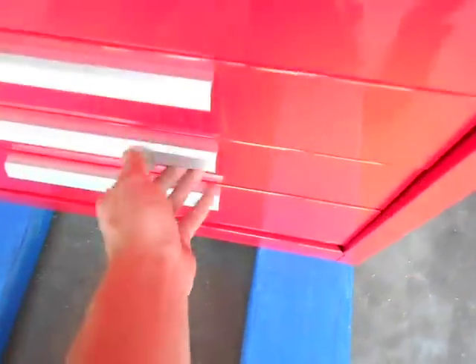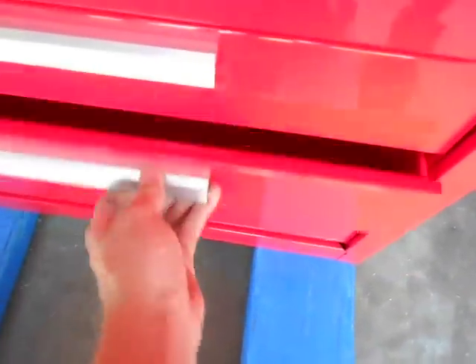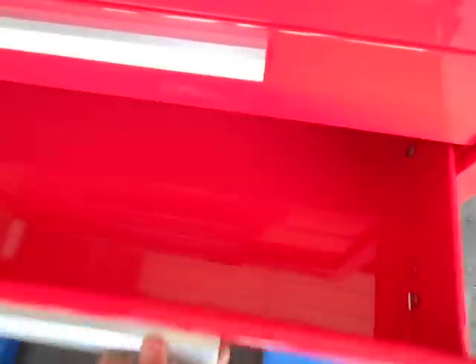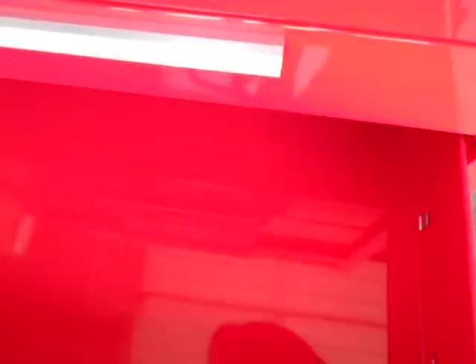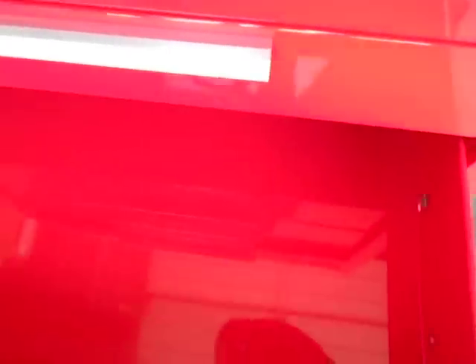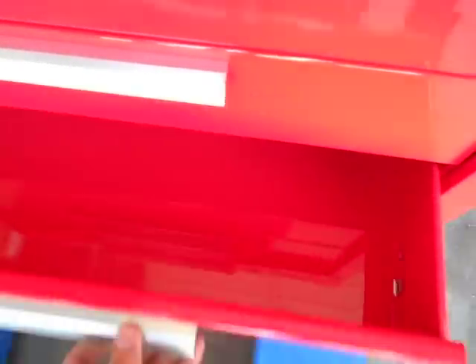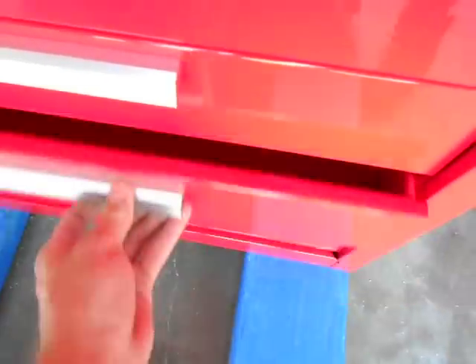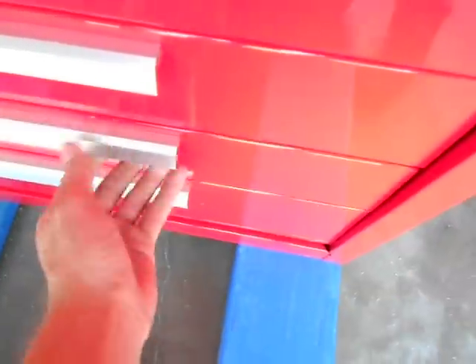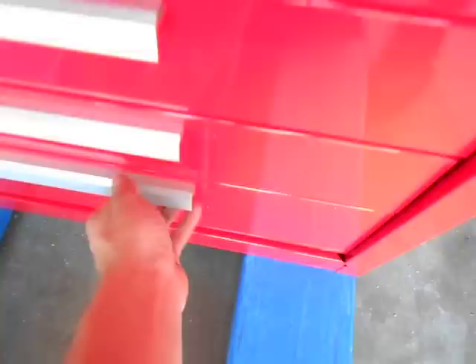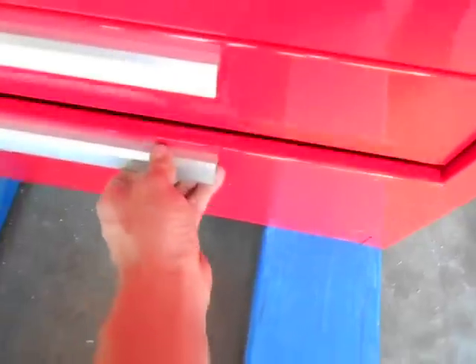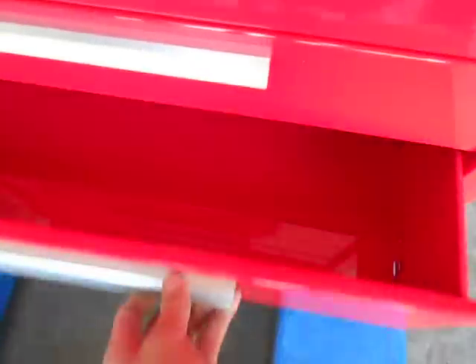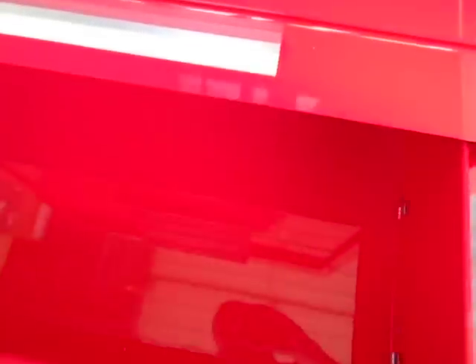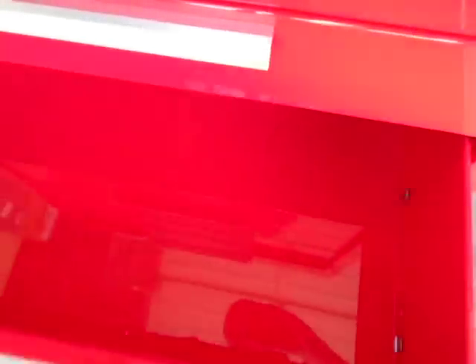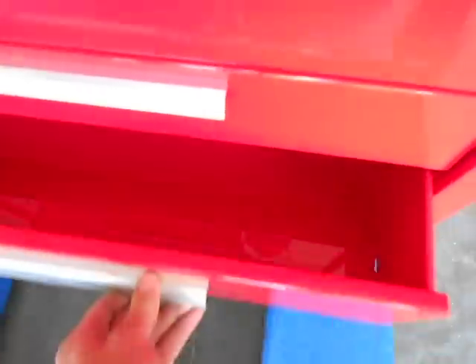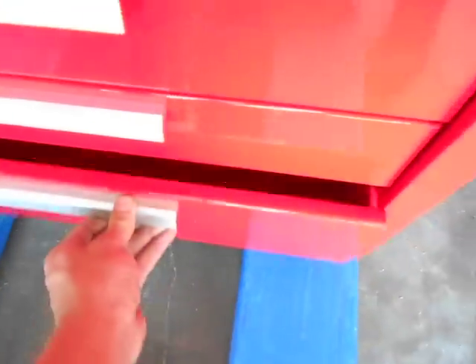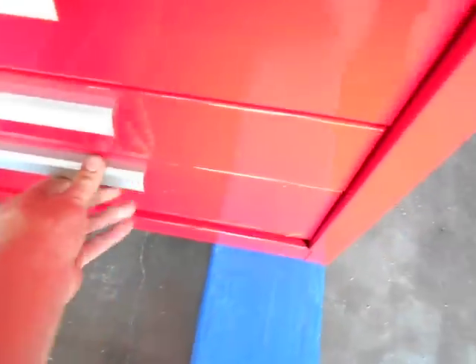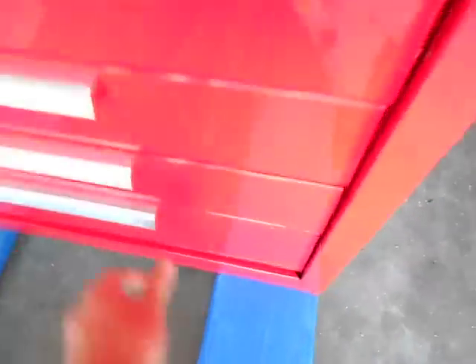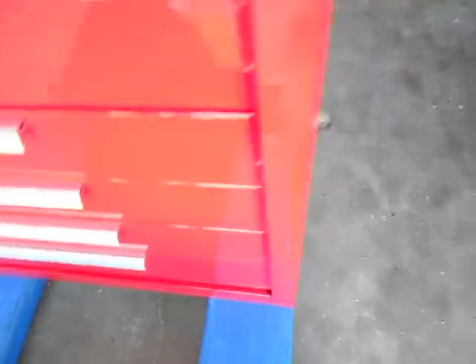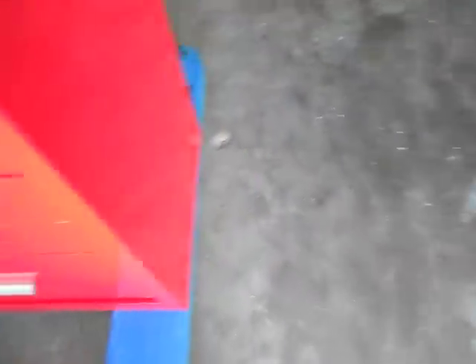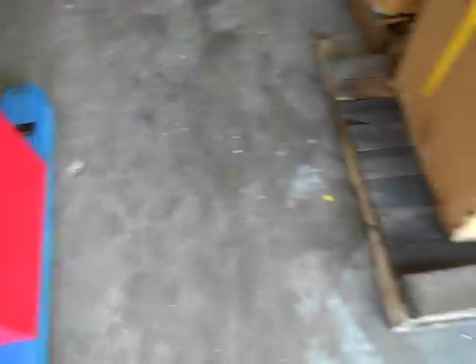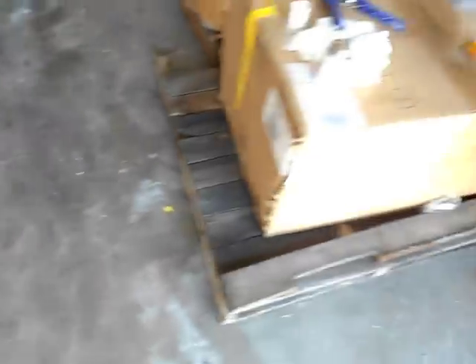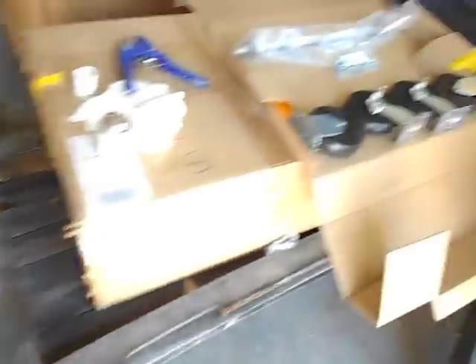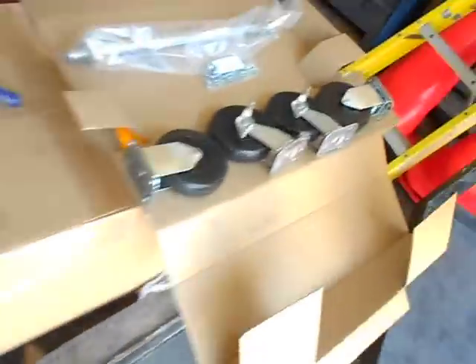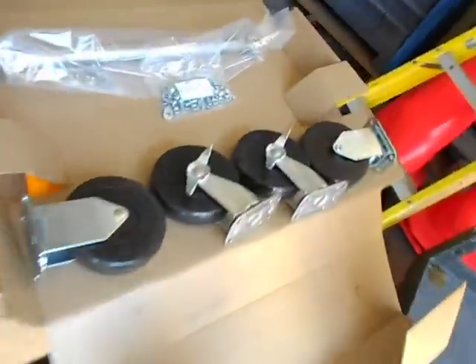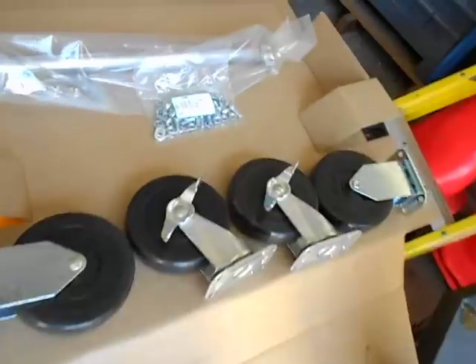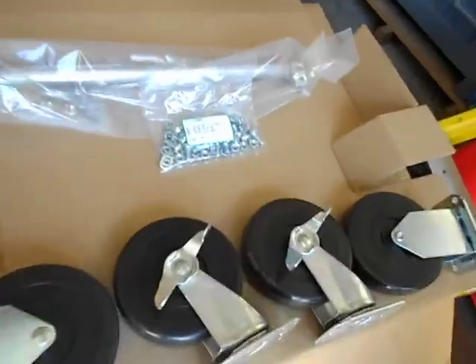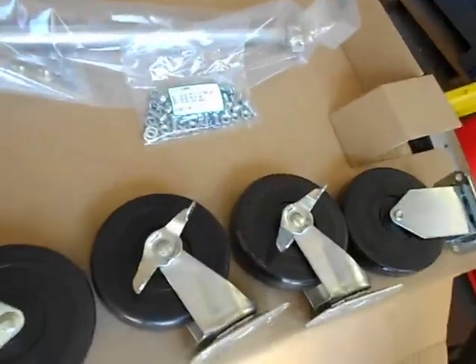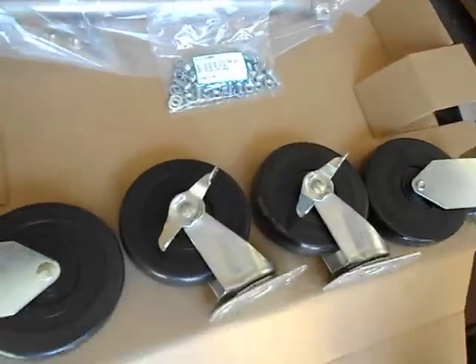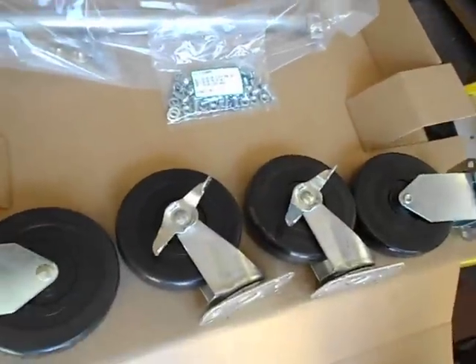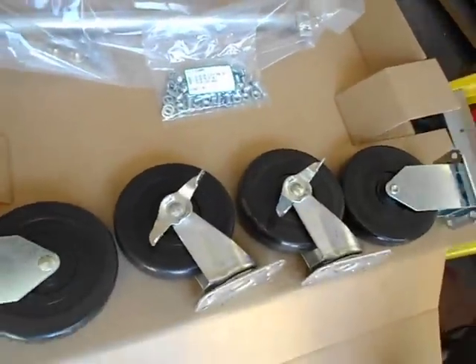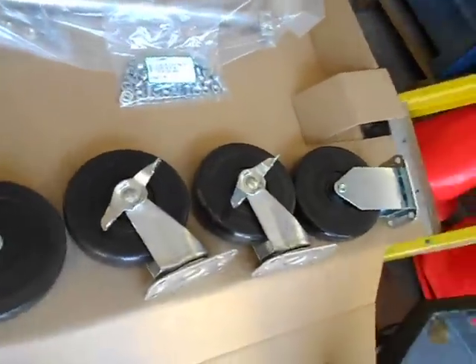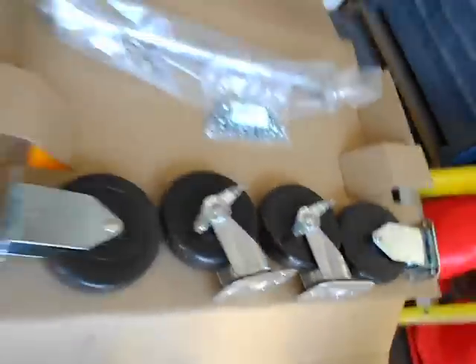We got the casters and the handle right over here. You can see the drawers work. There's all your accessories.